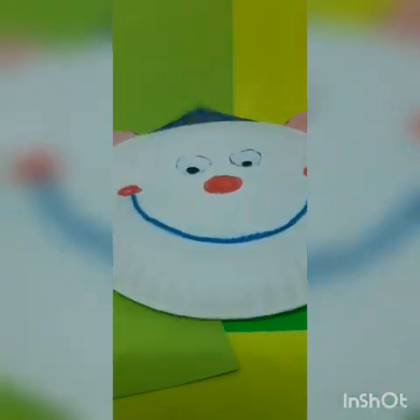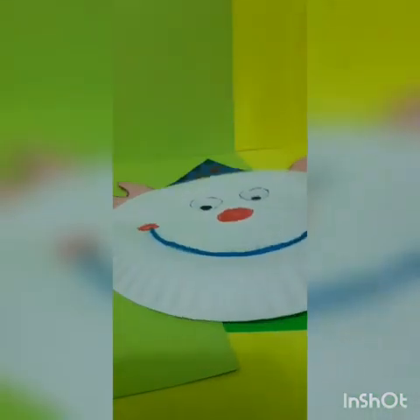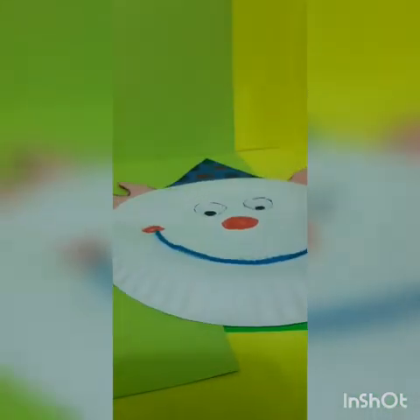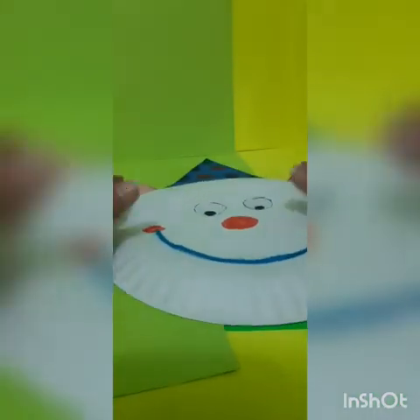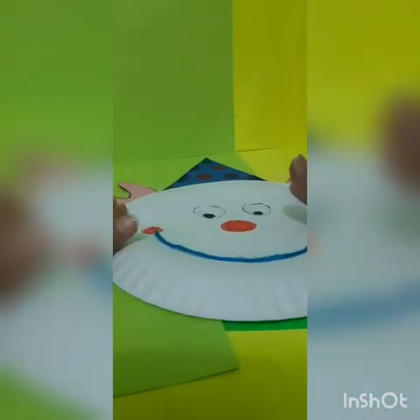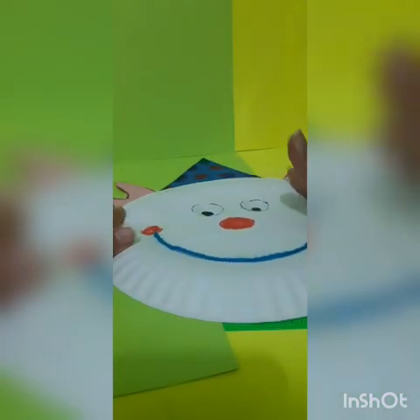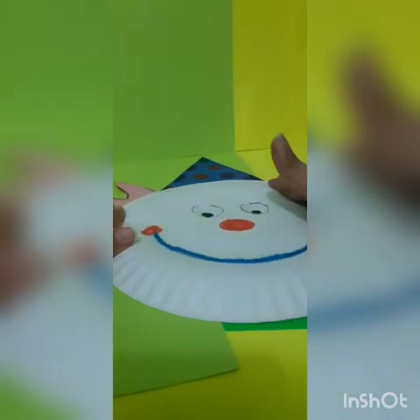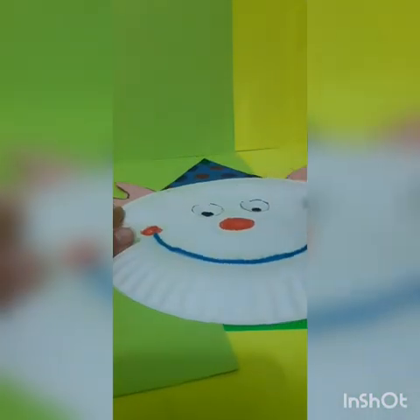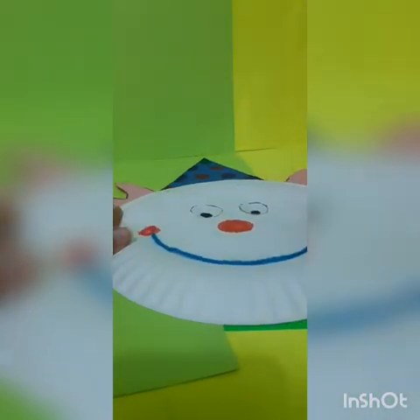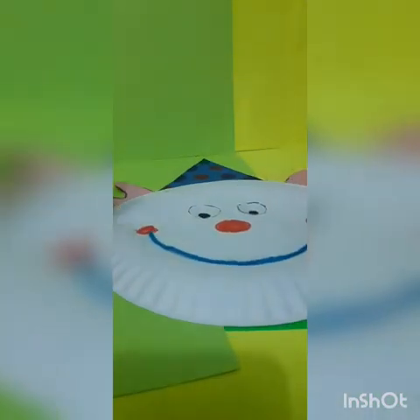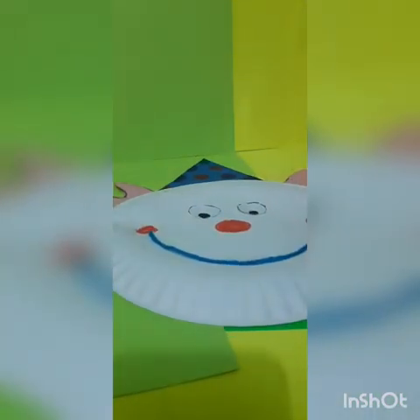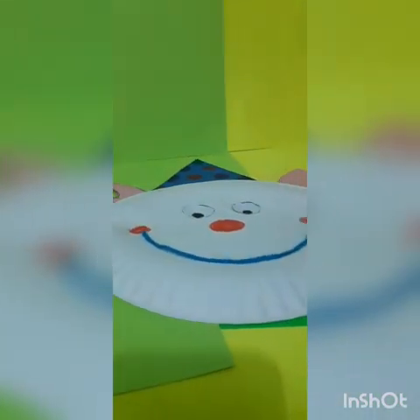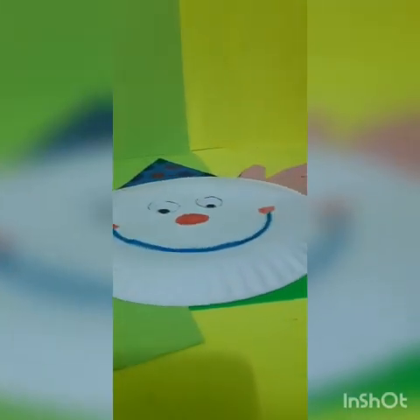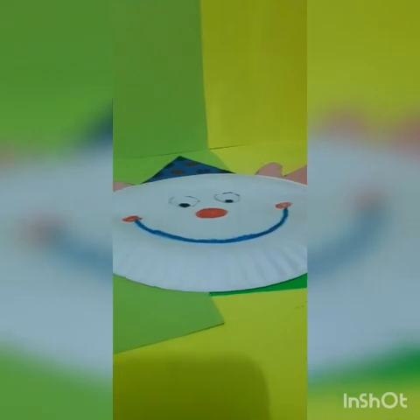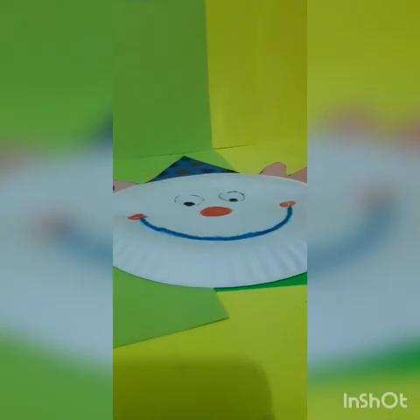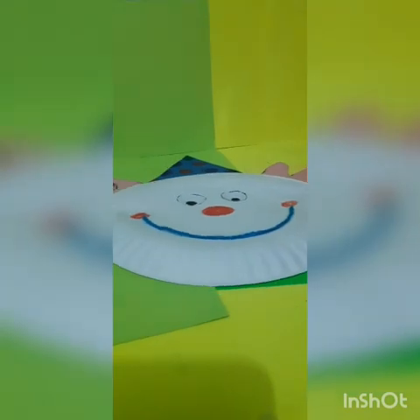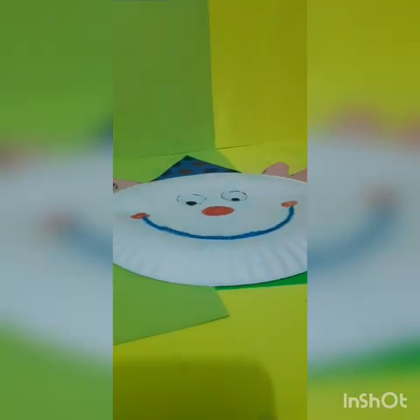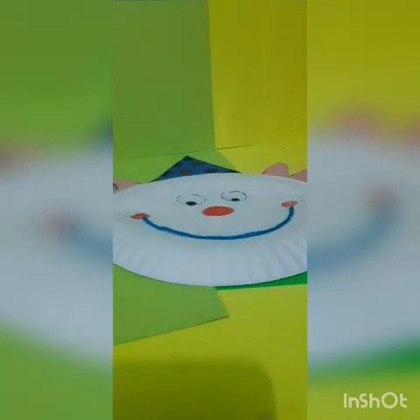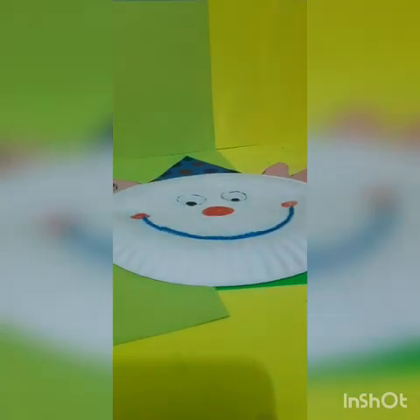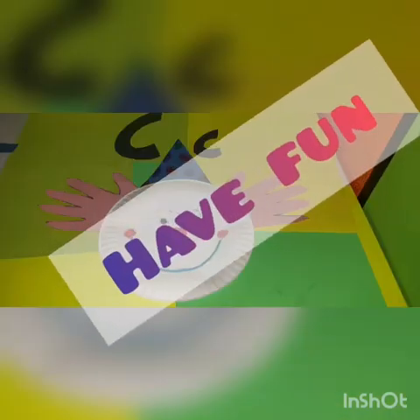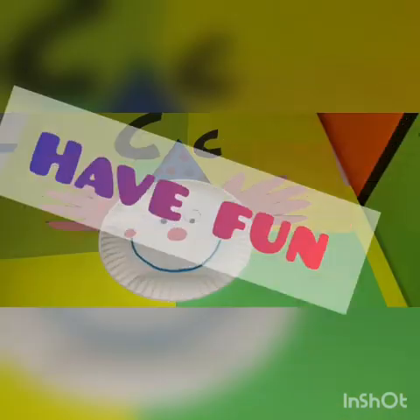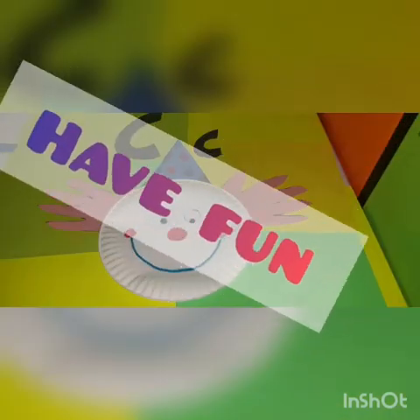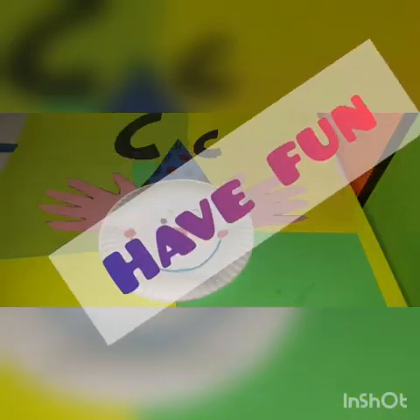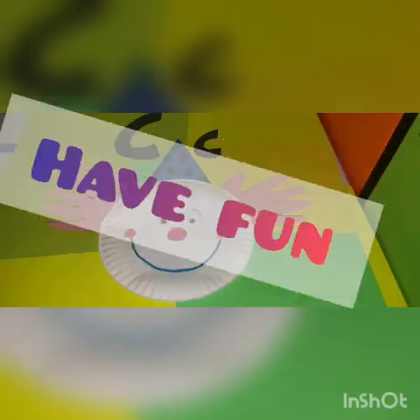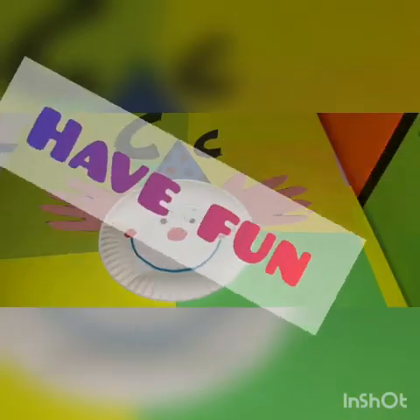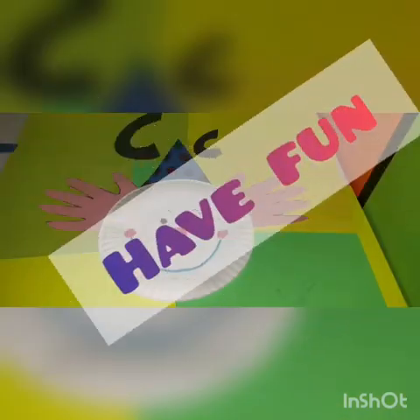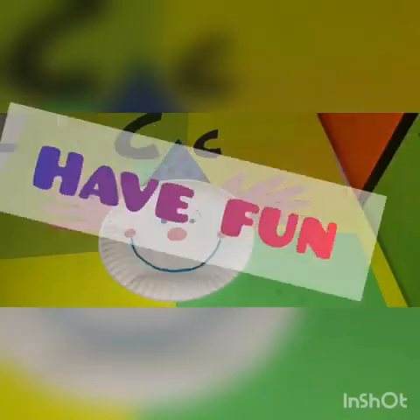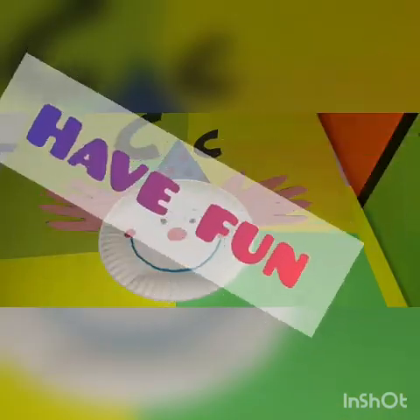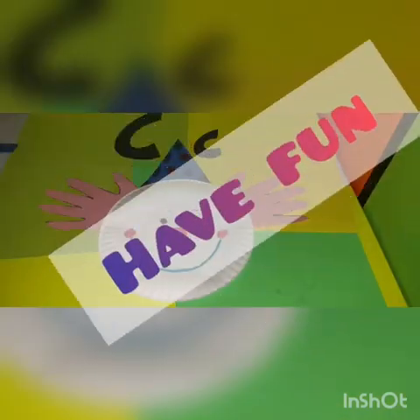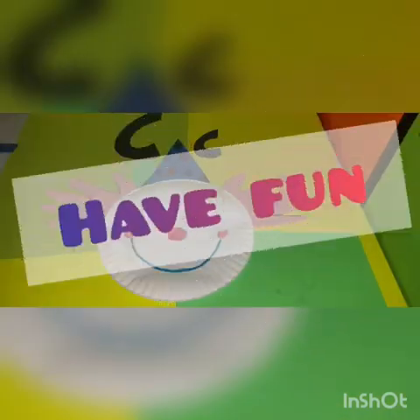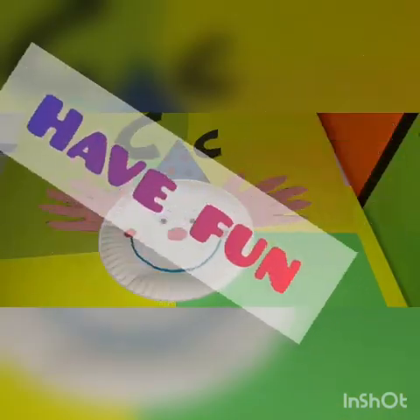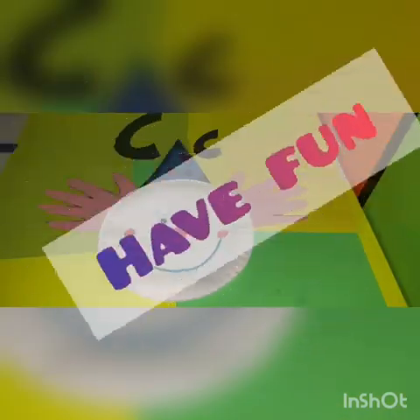Good job, guys. Now you have a clown. Have fun.